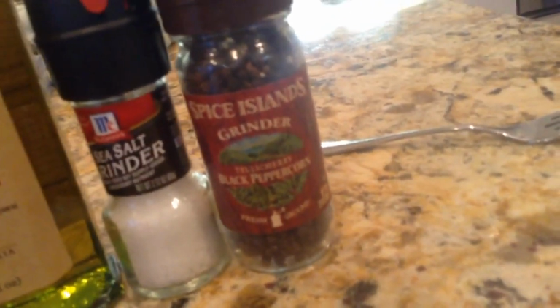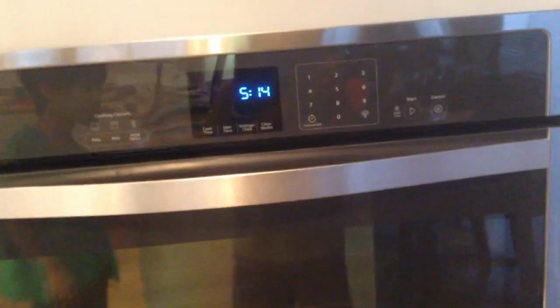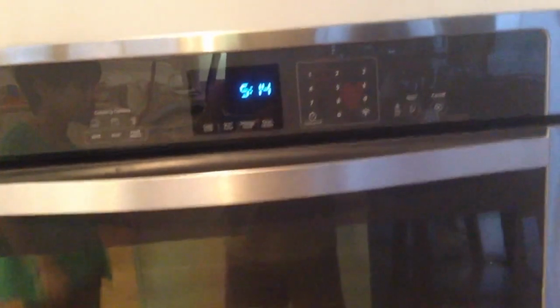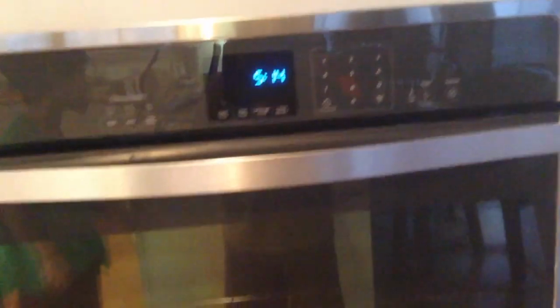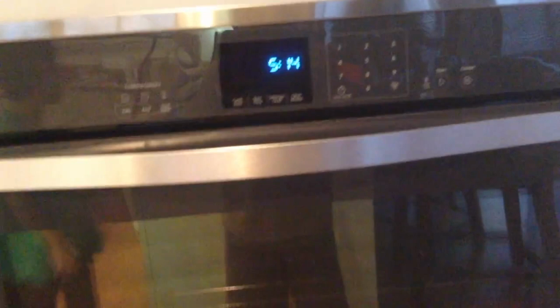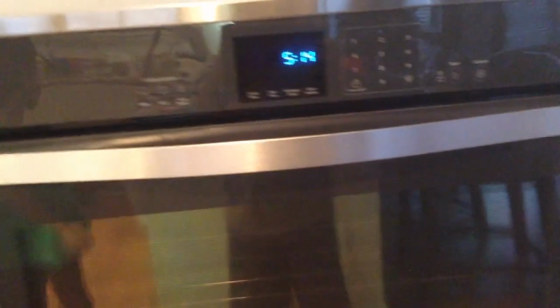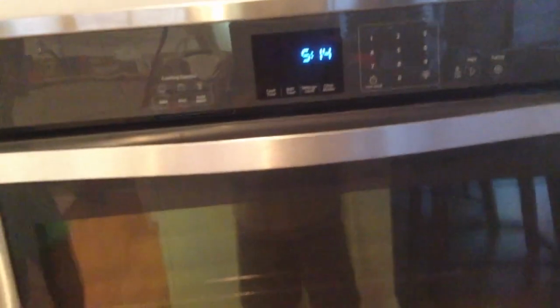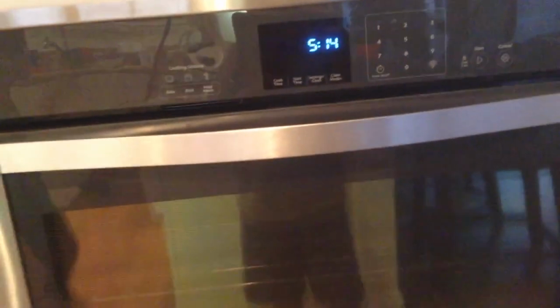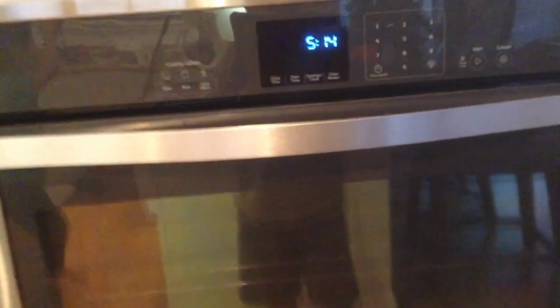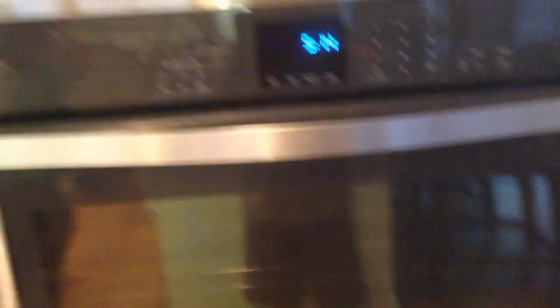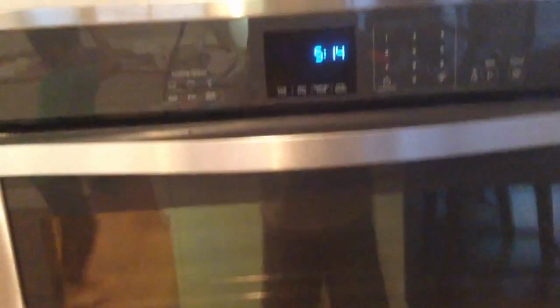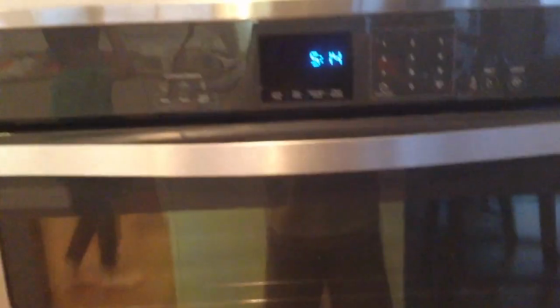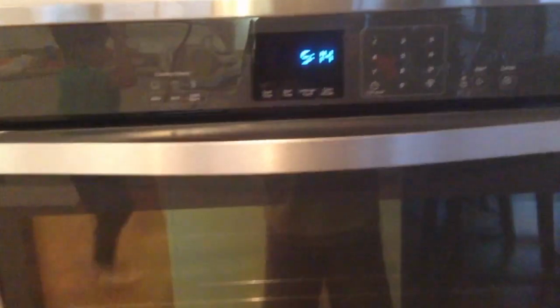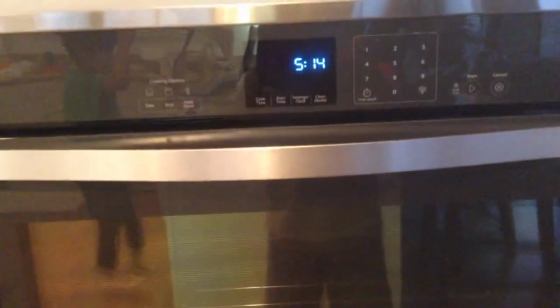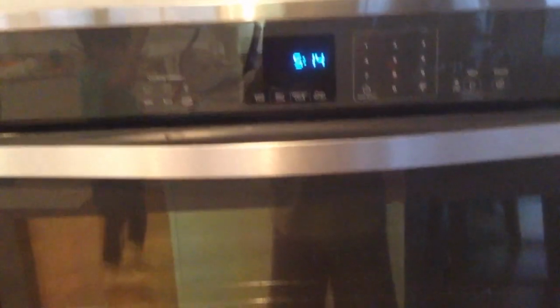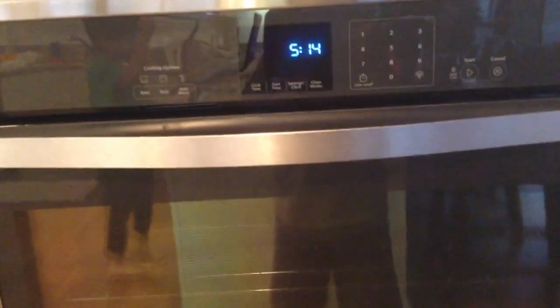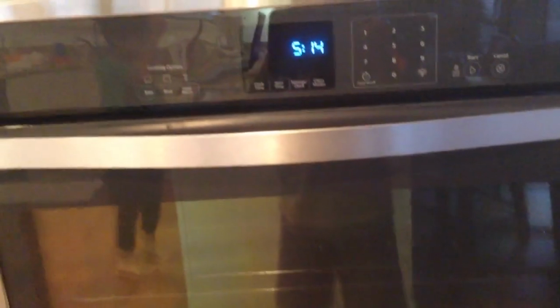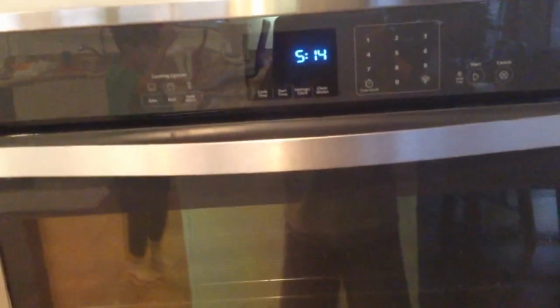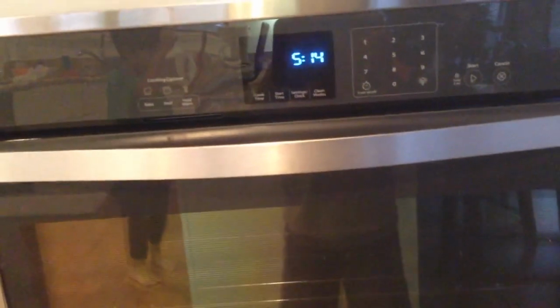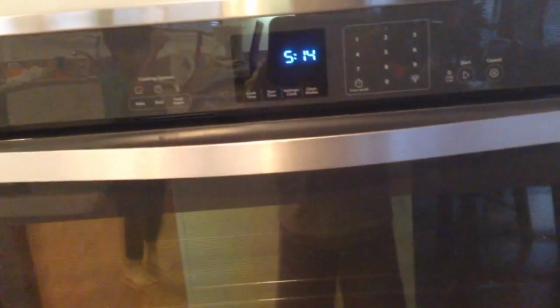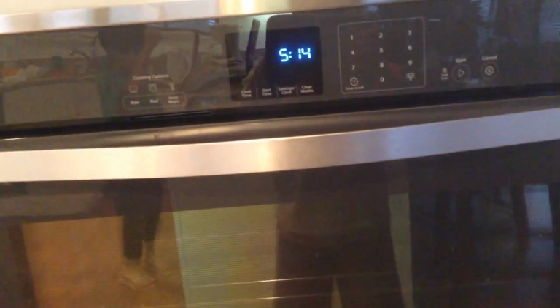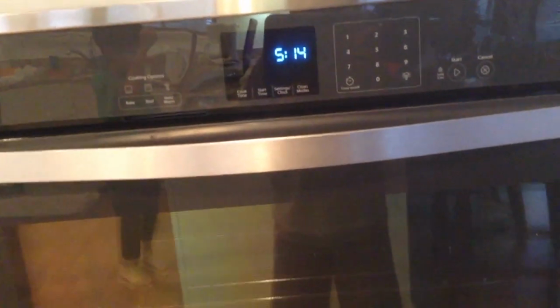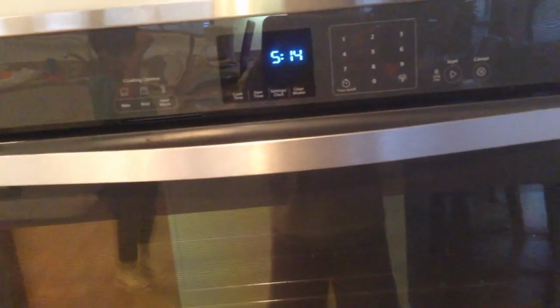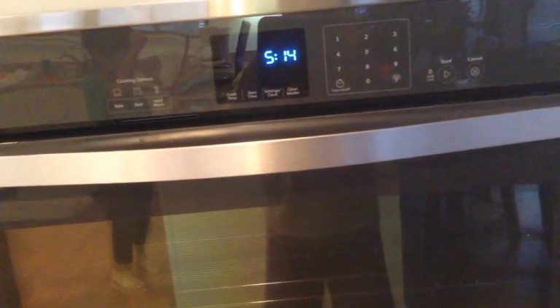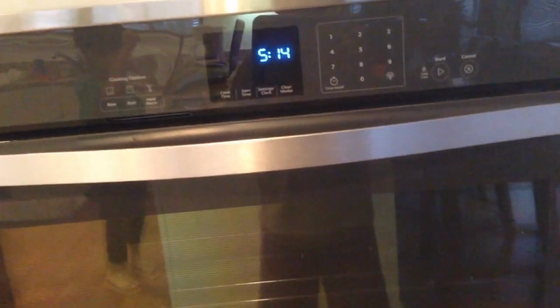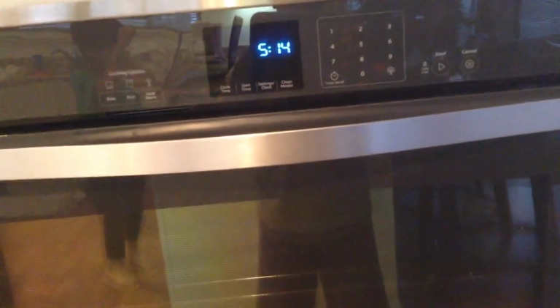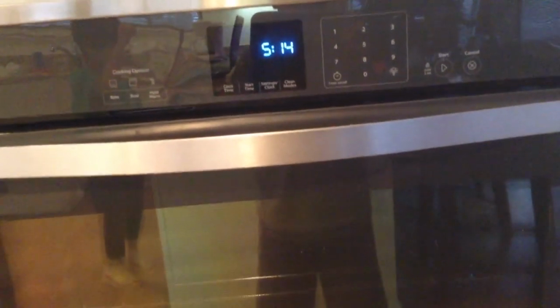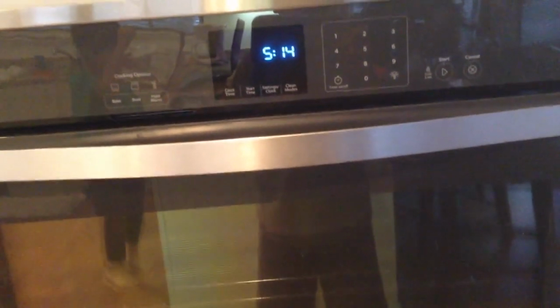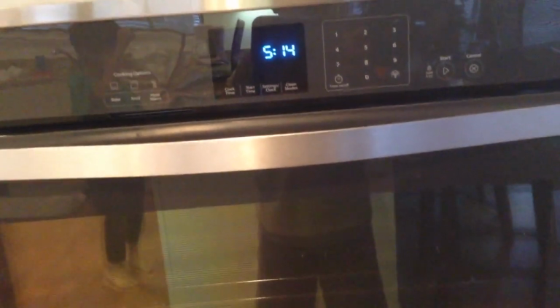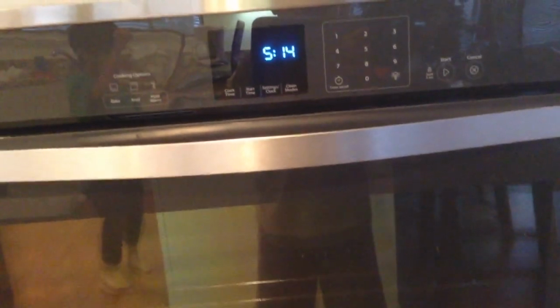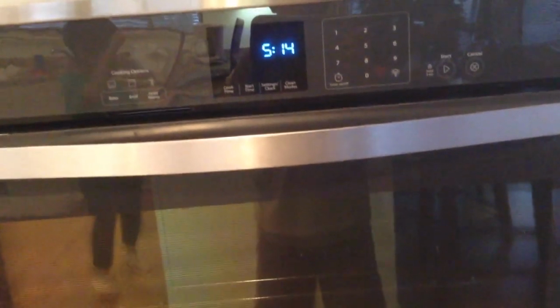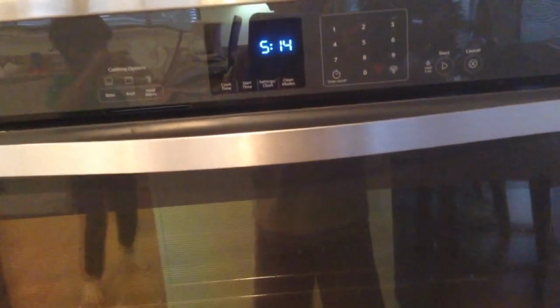First of all, we preheat the oven to 425 degrees Fahrenheit.